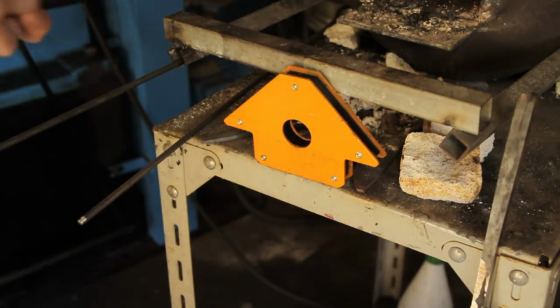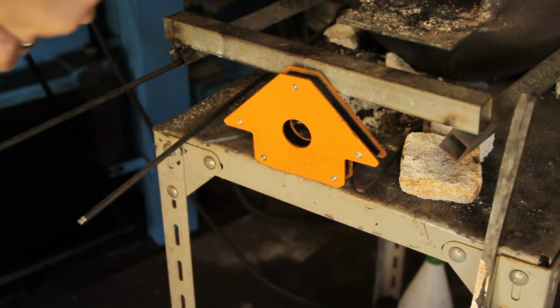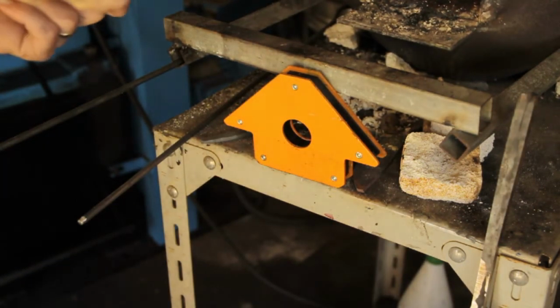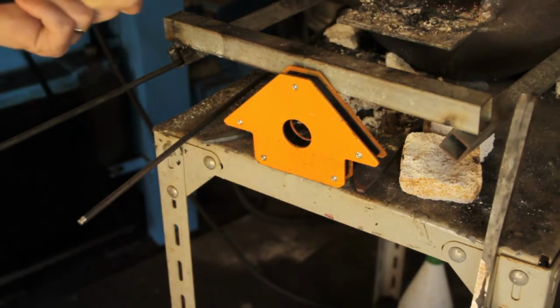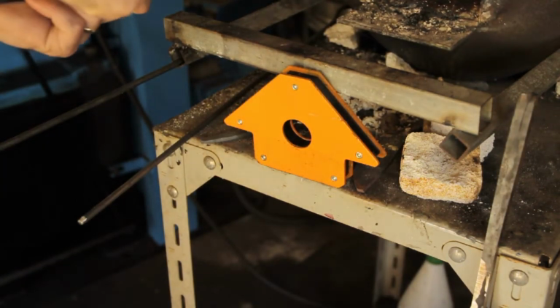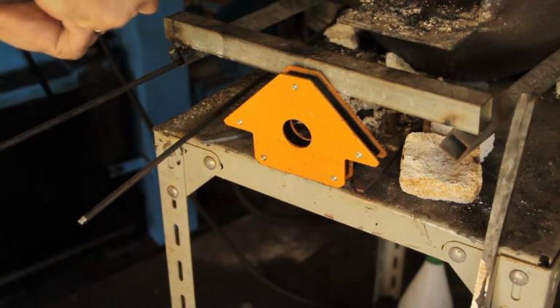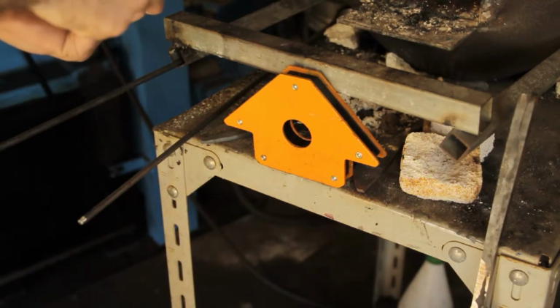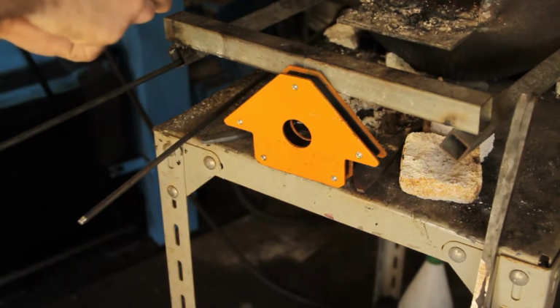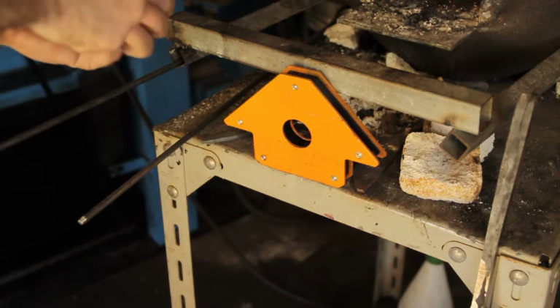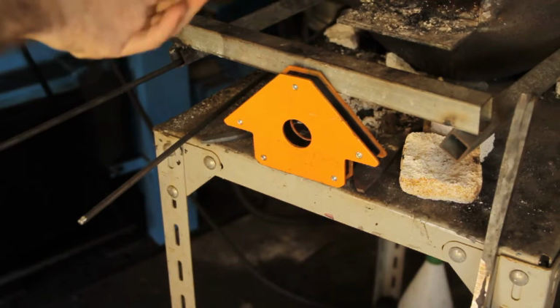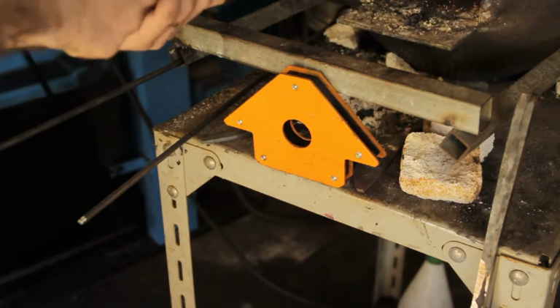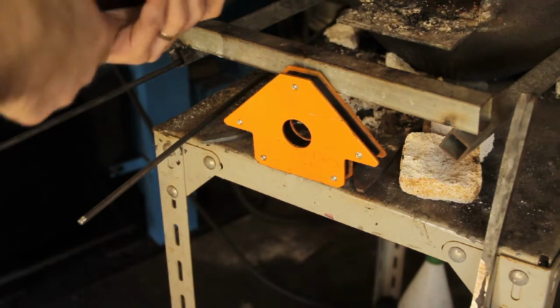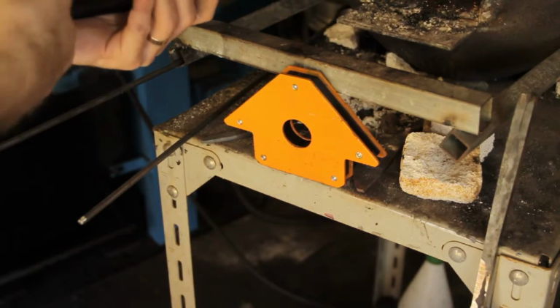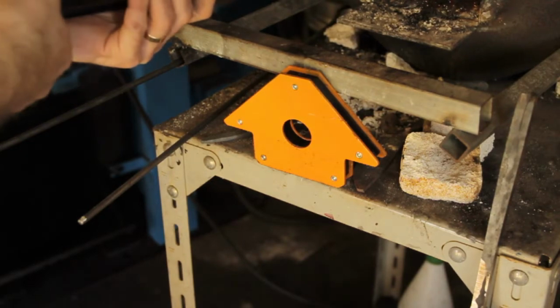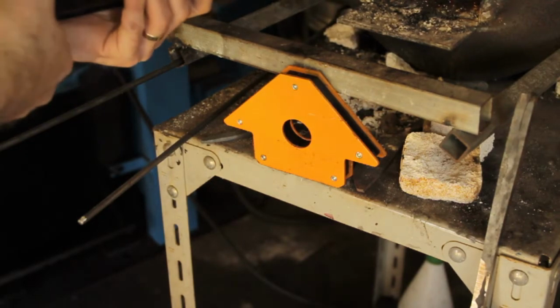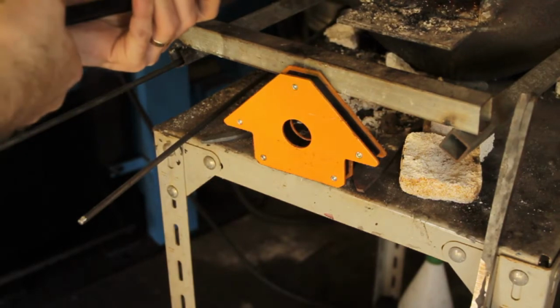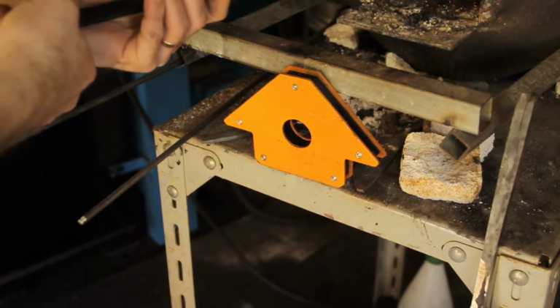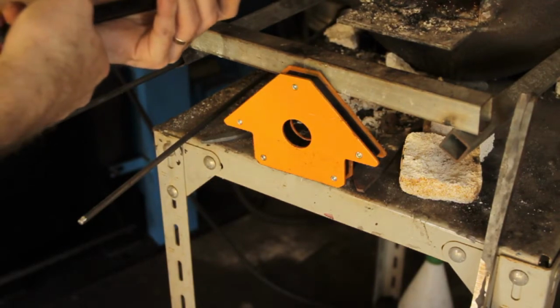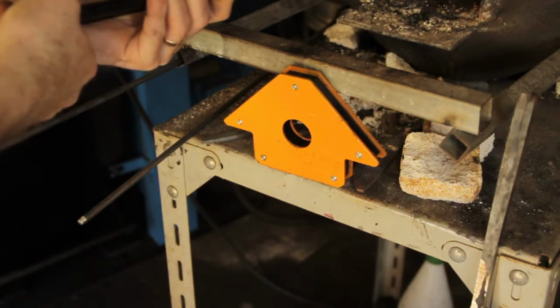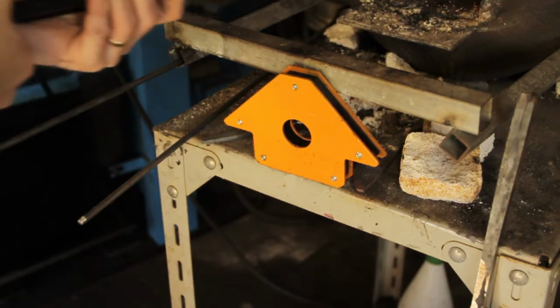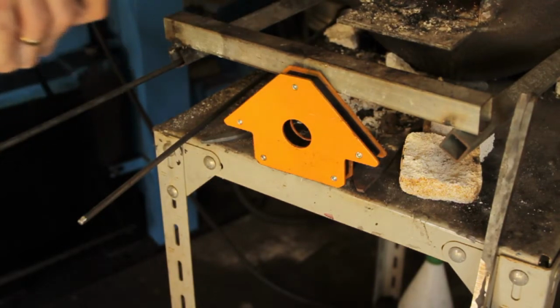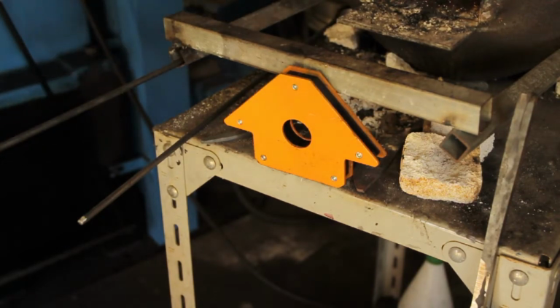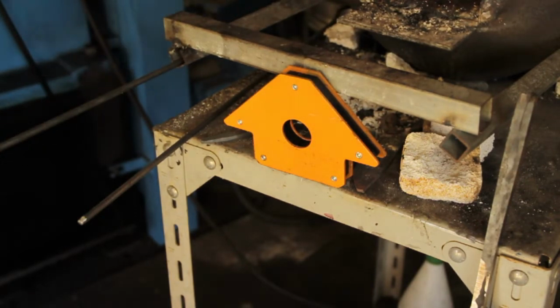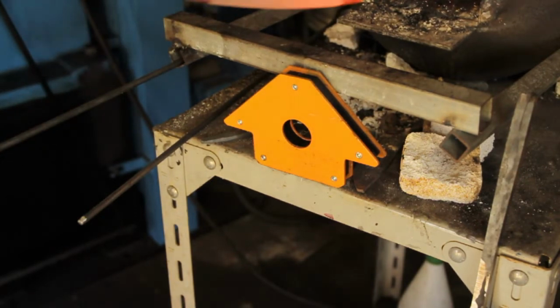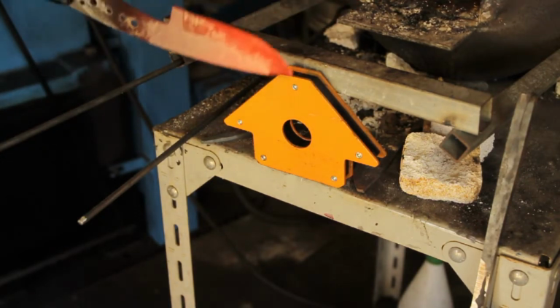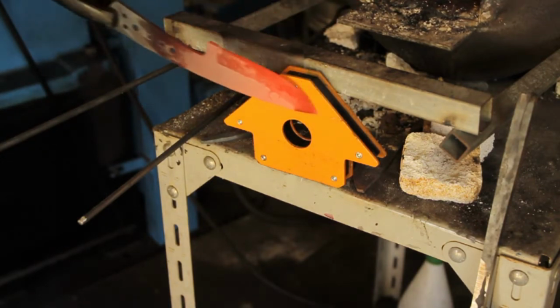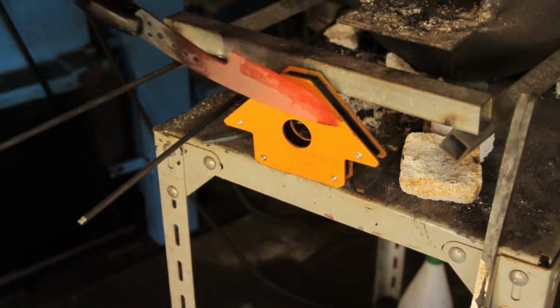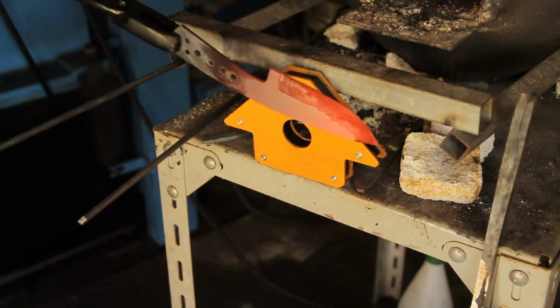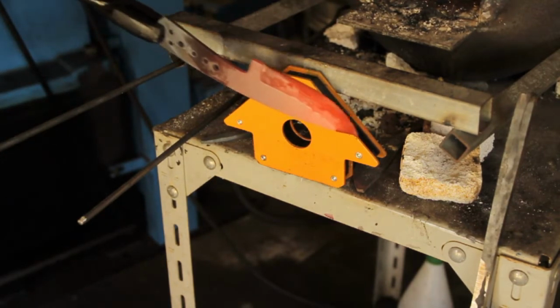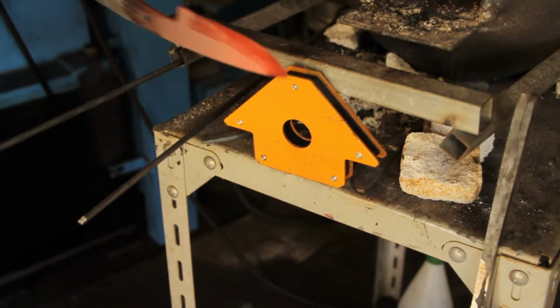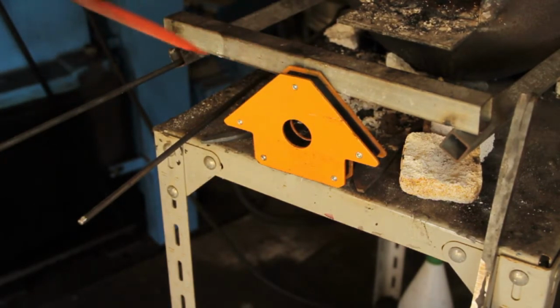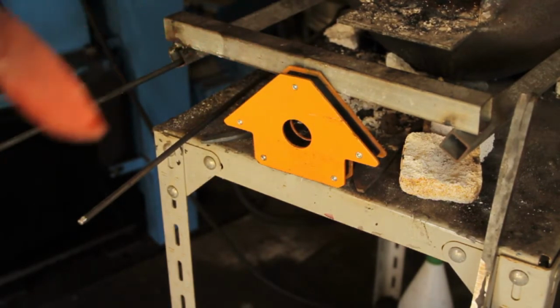Just another quick test to make sure it's nice and evenly heated. I'm going to go into the oil.